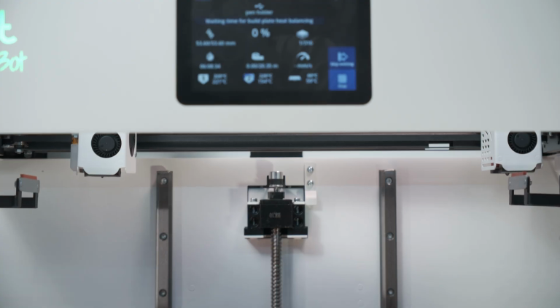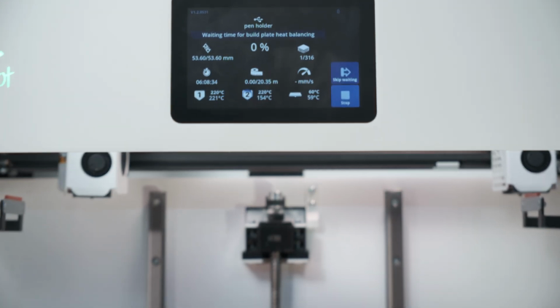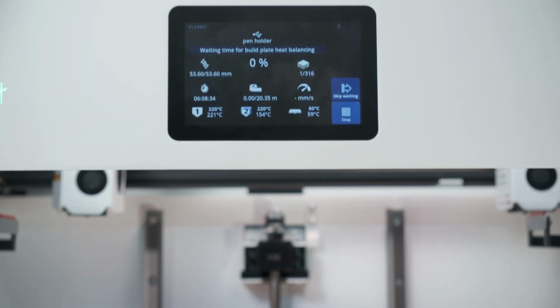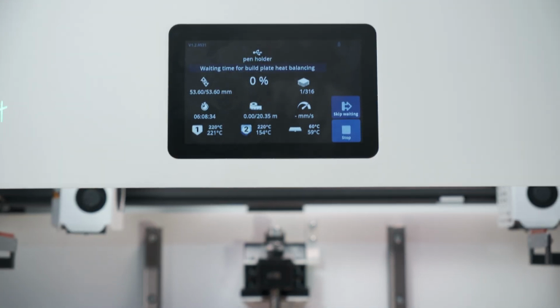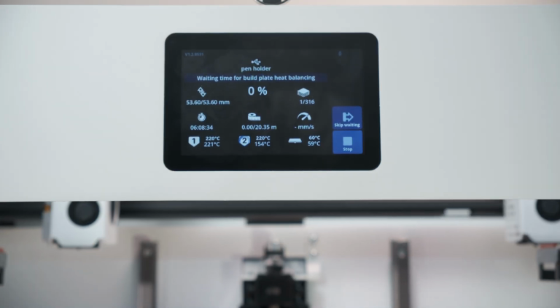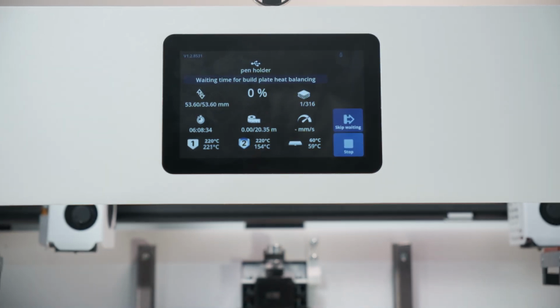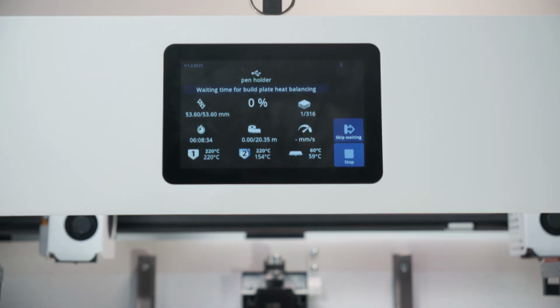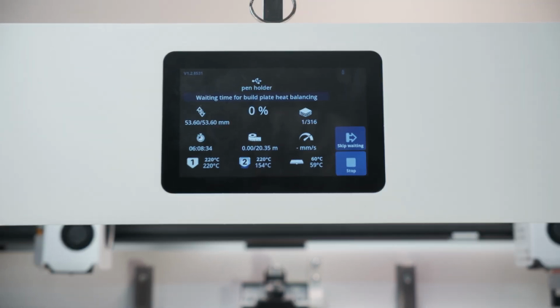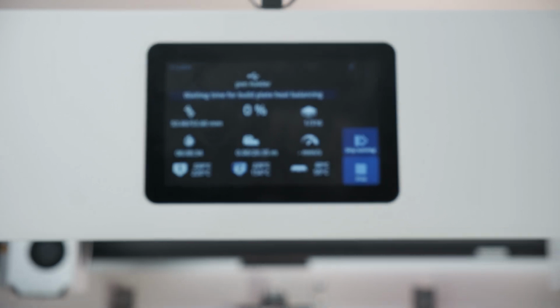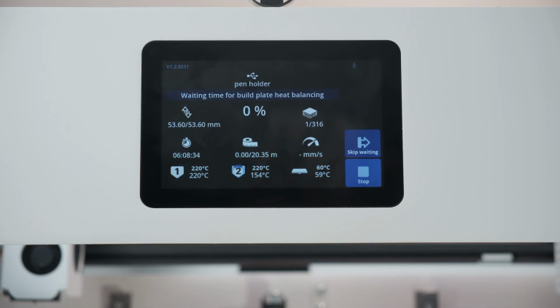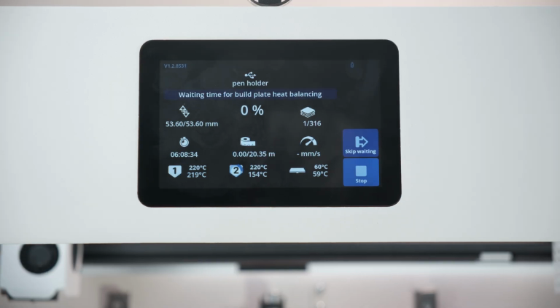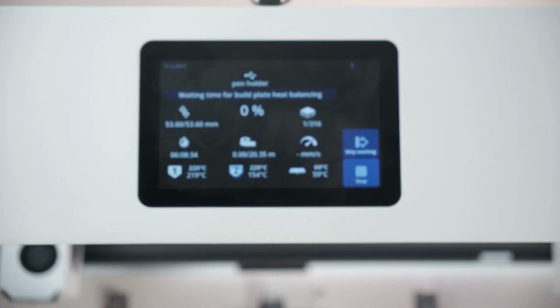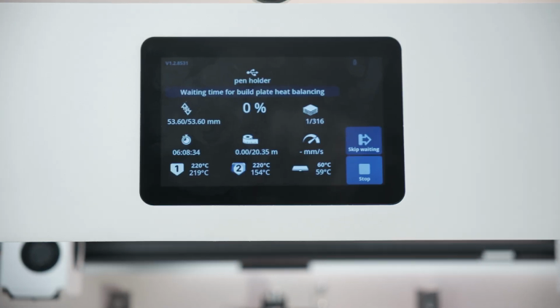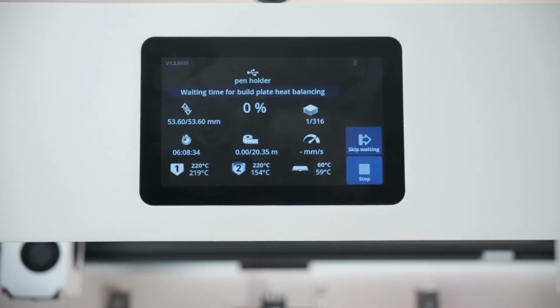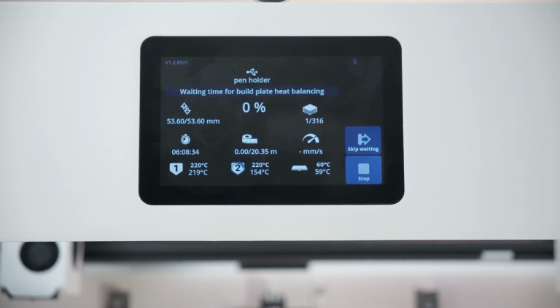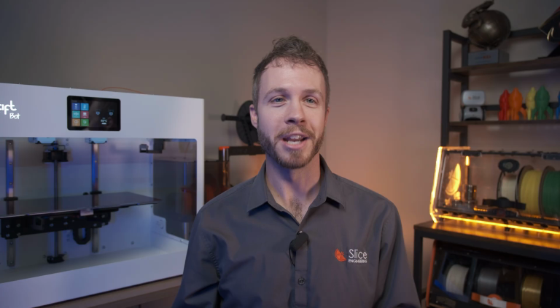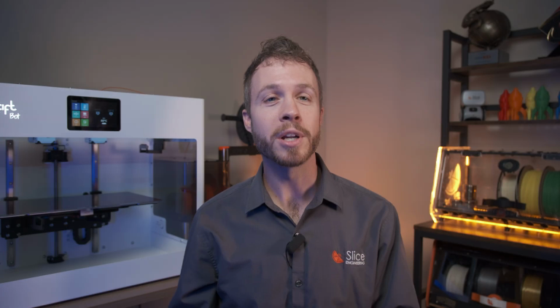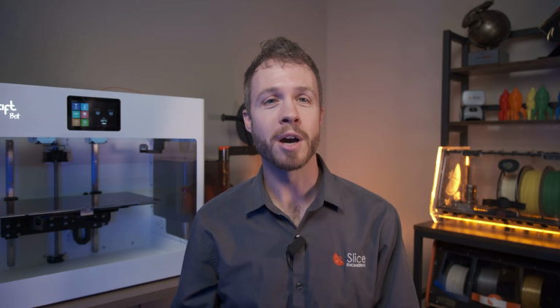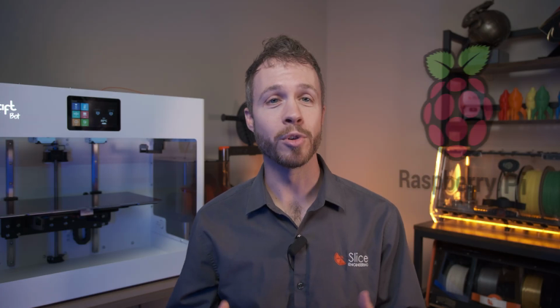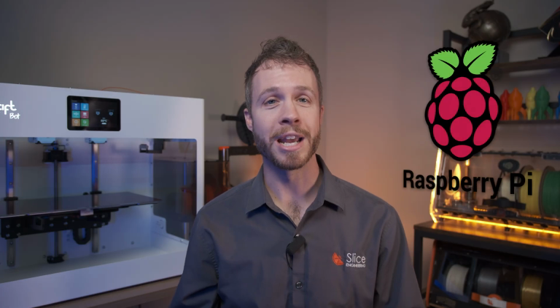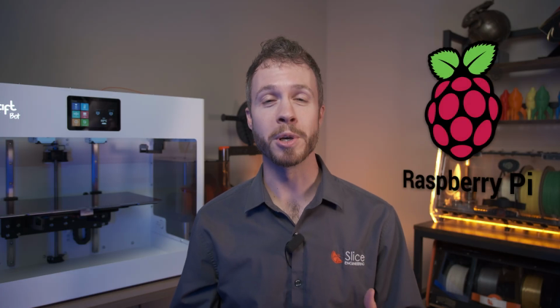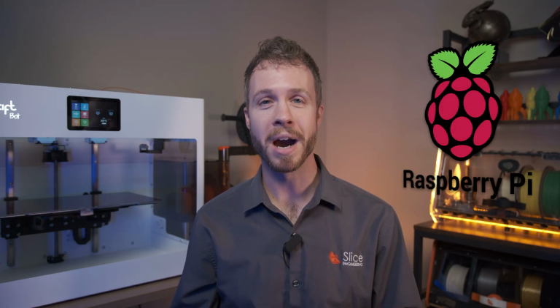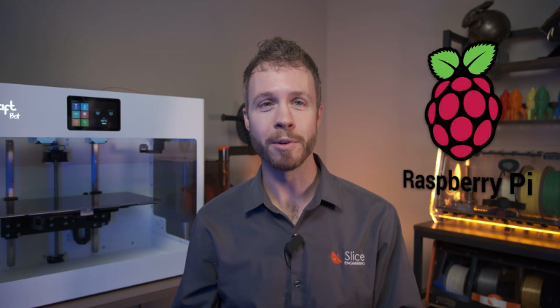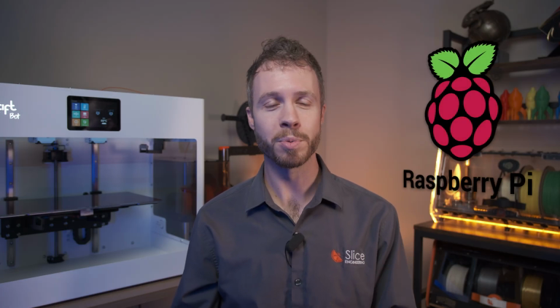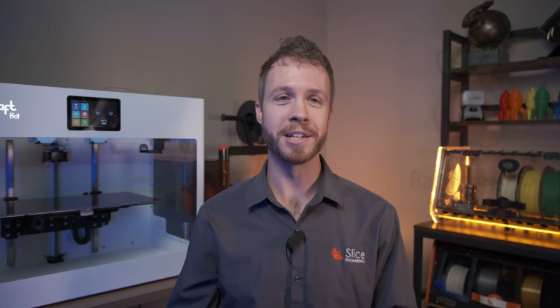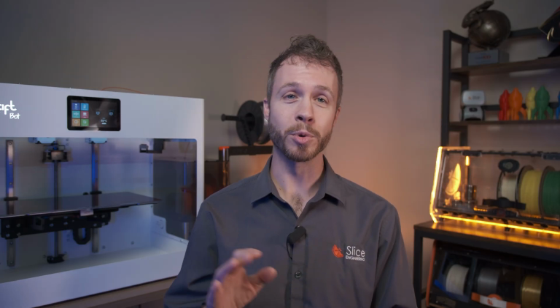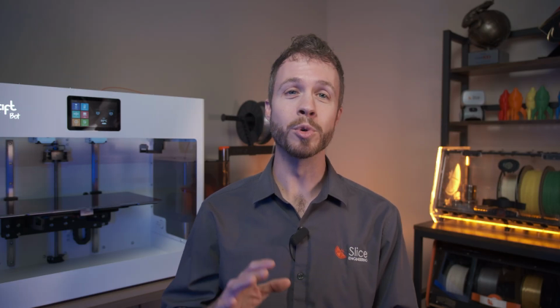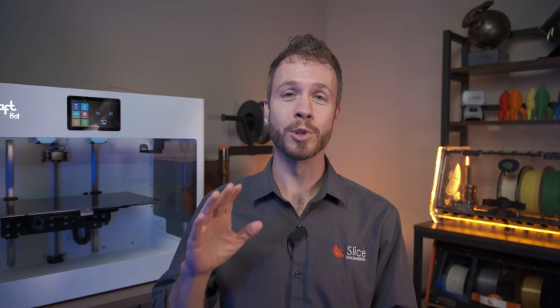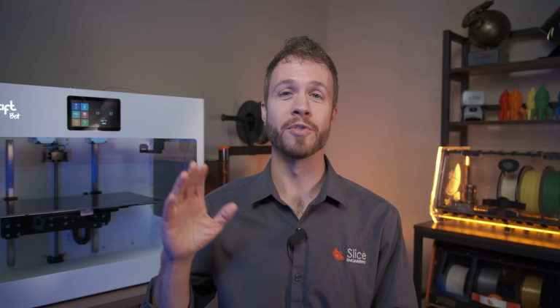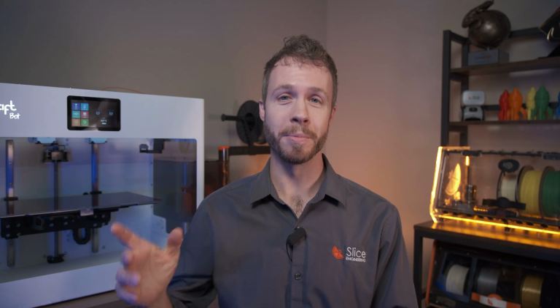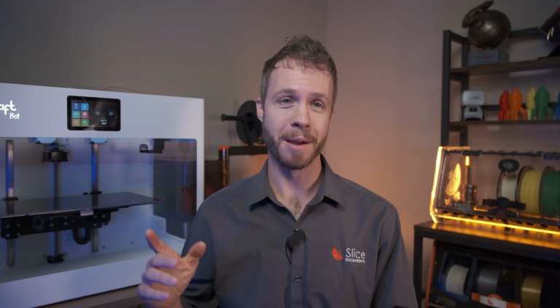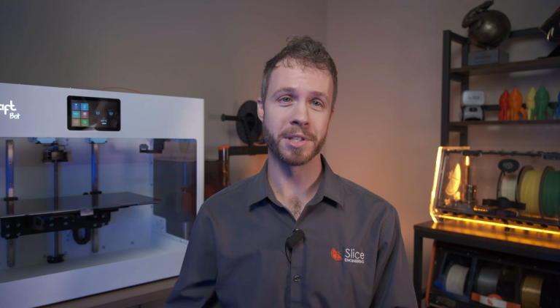Interestingly, the user interface, or HMI — human-machine interface — now runs off of a Raspberry Pi, which provides some cool future development options.